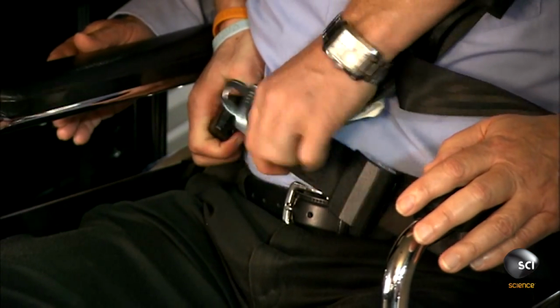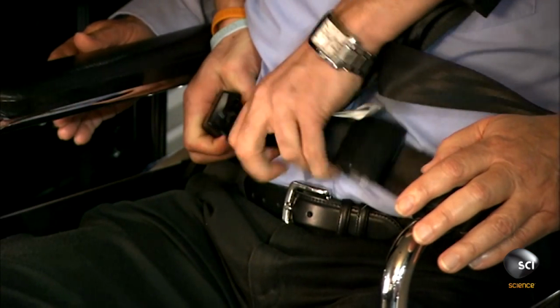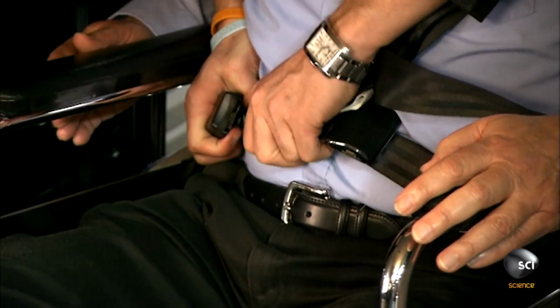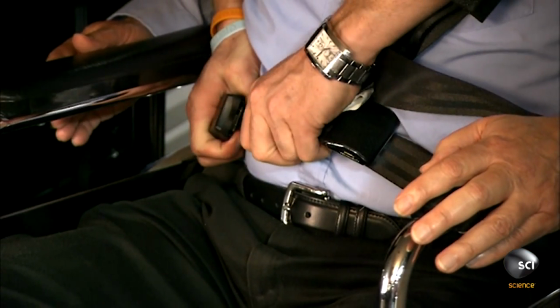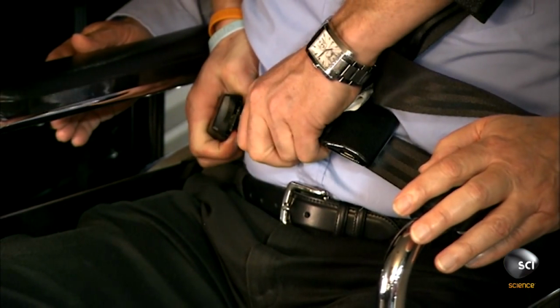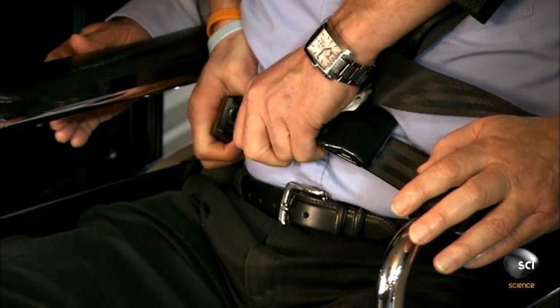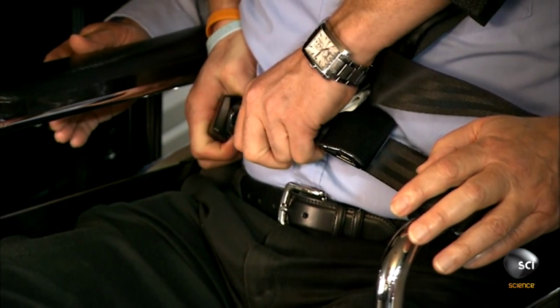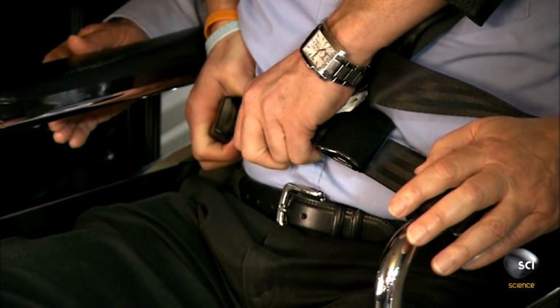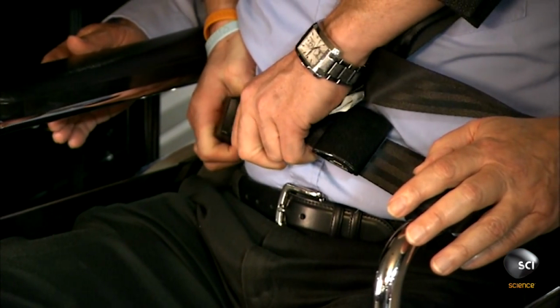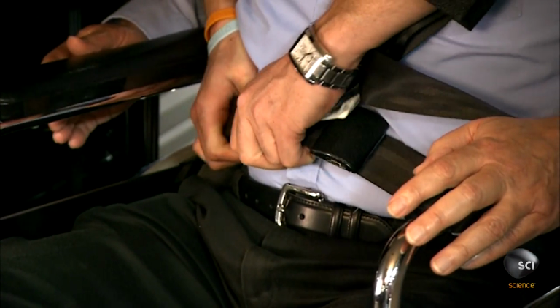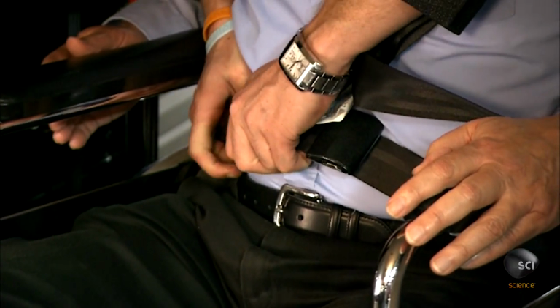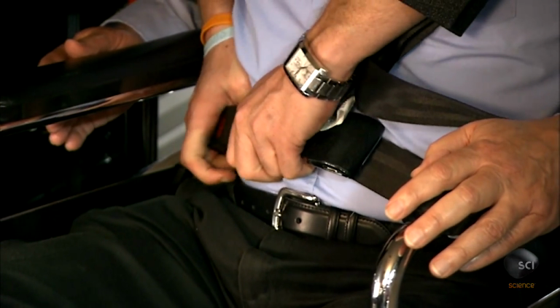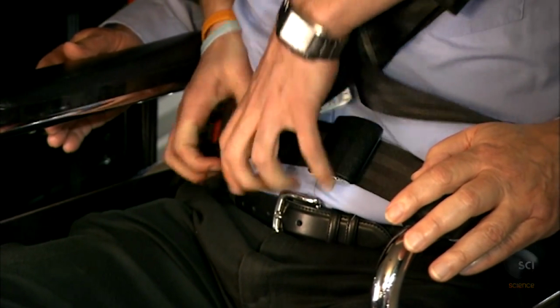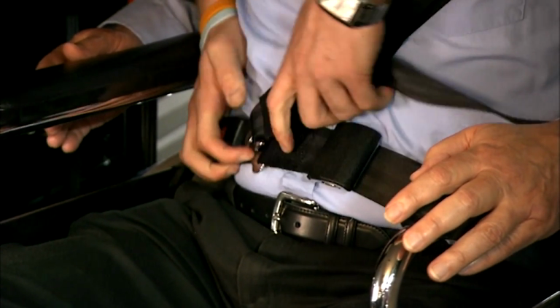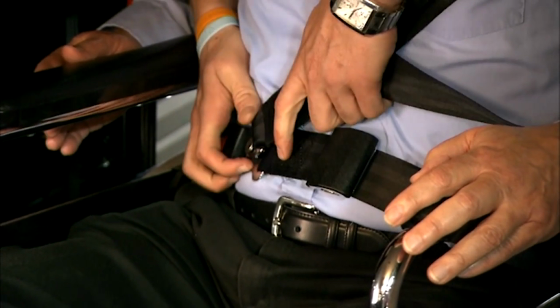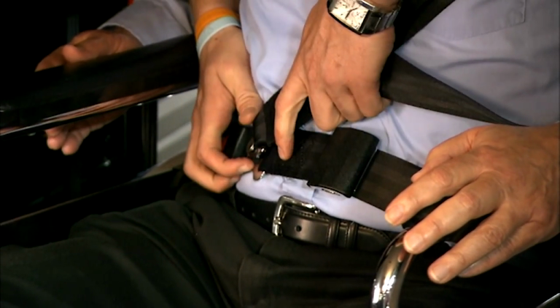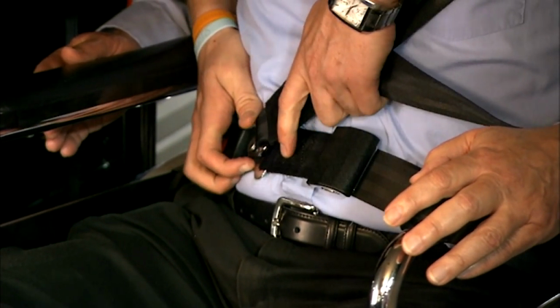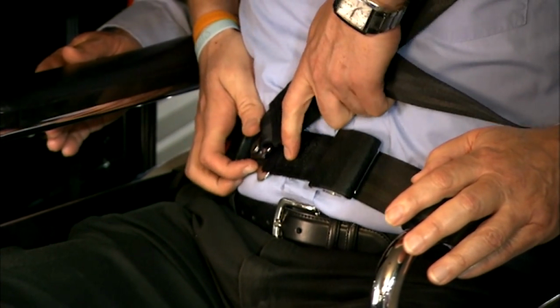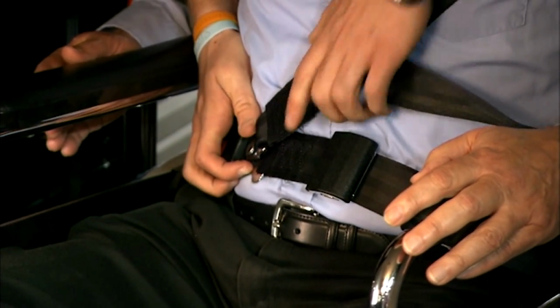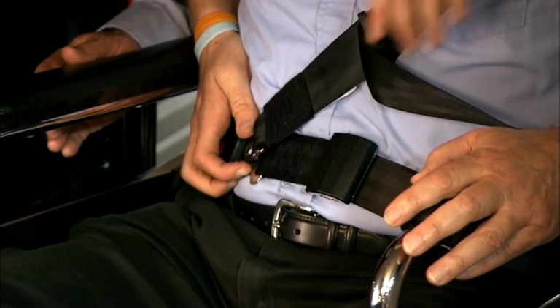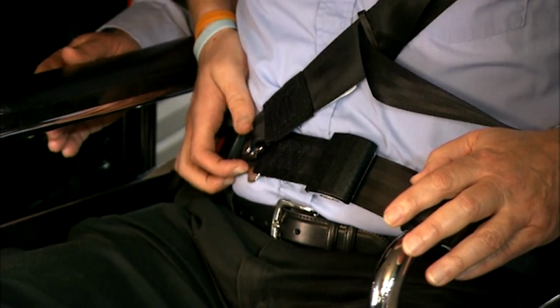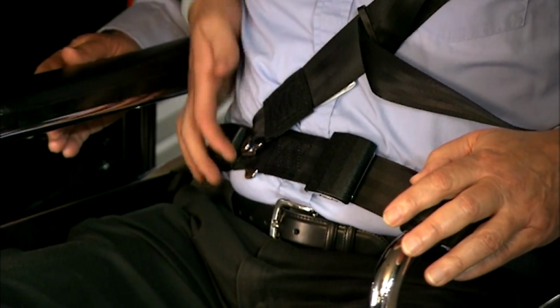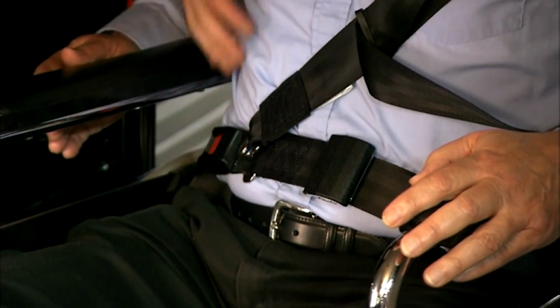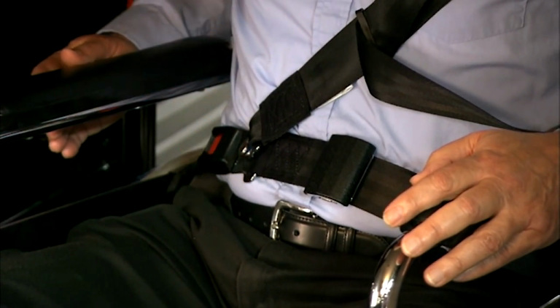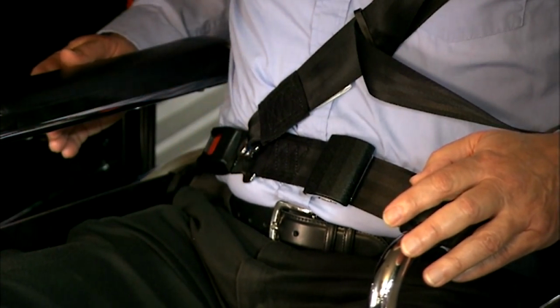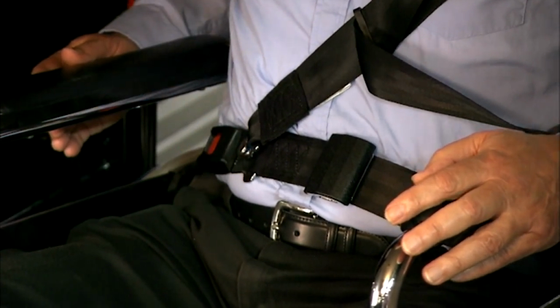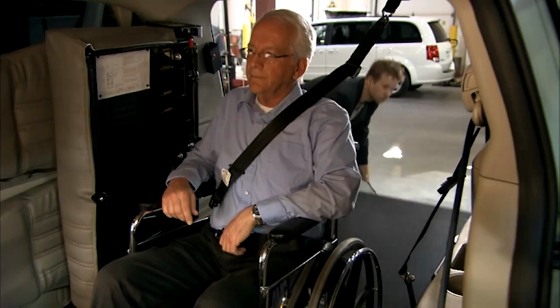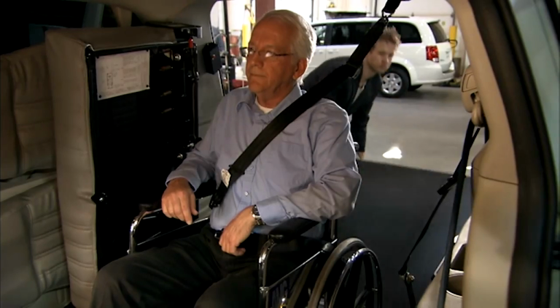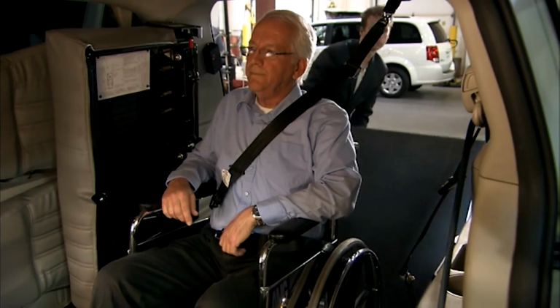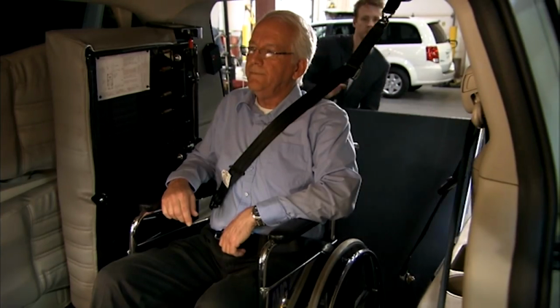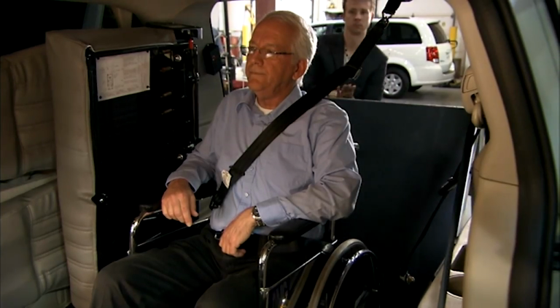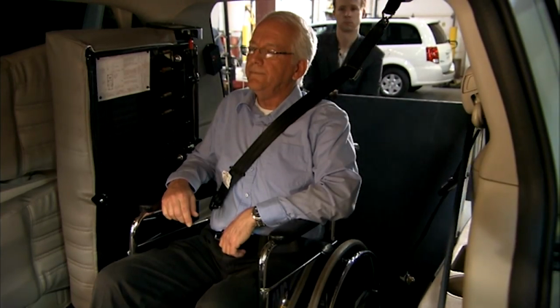Seated in the converted minivan, the individual can now experience the freedom of the road.